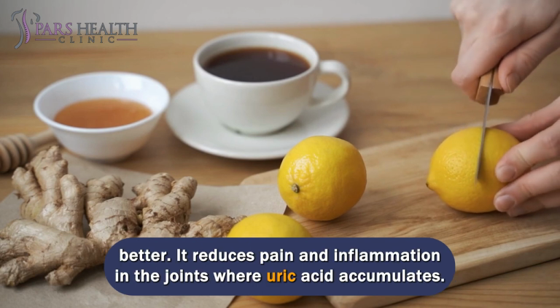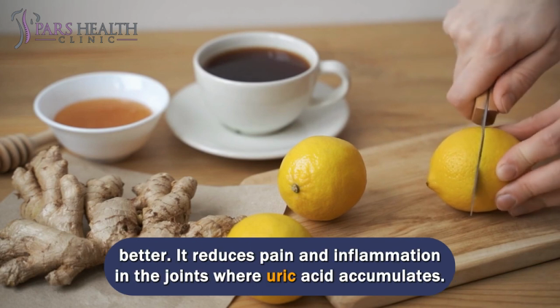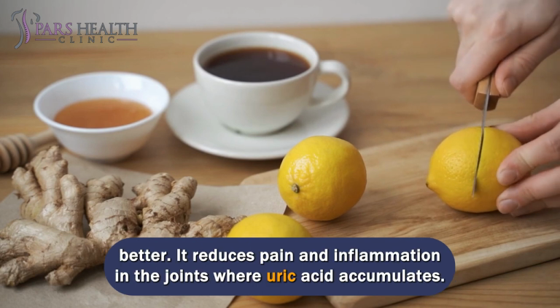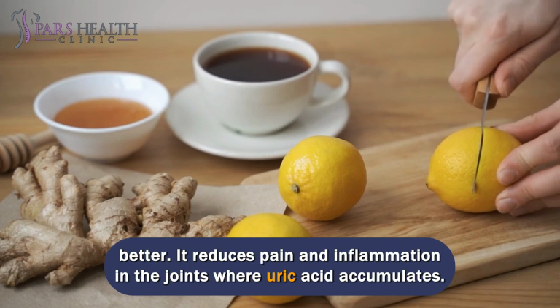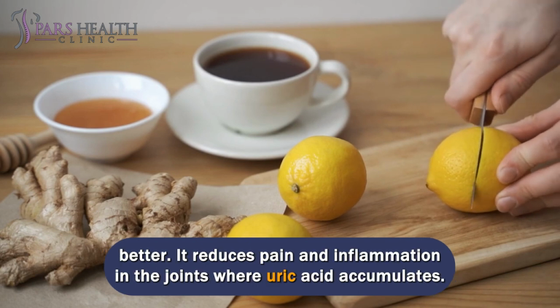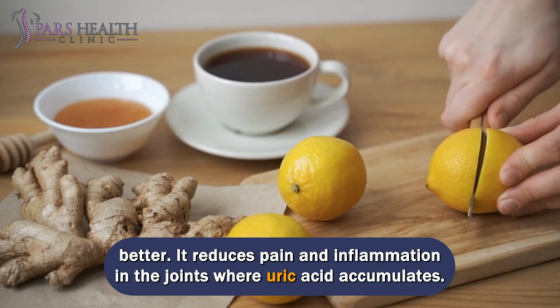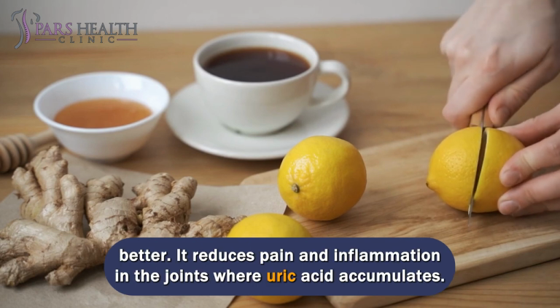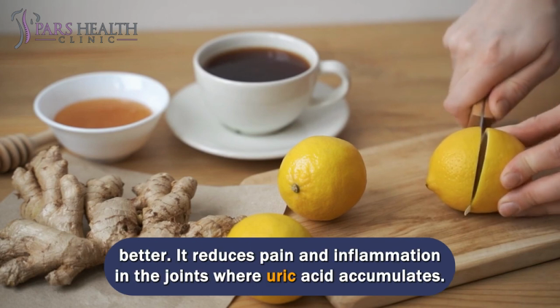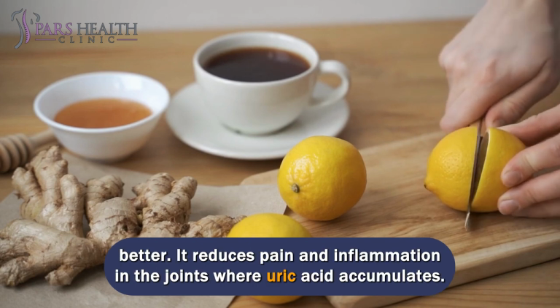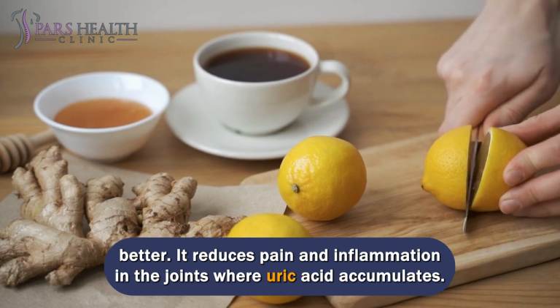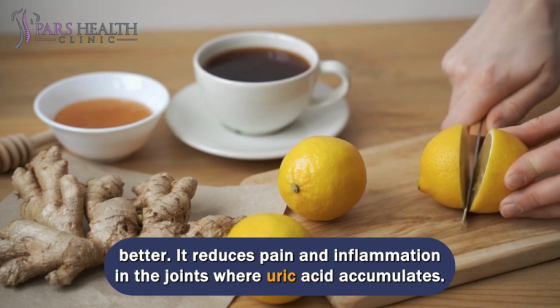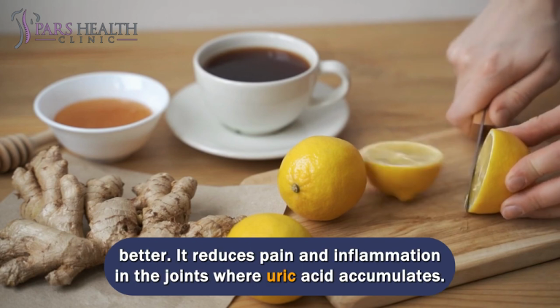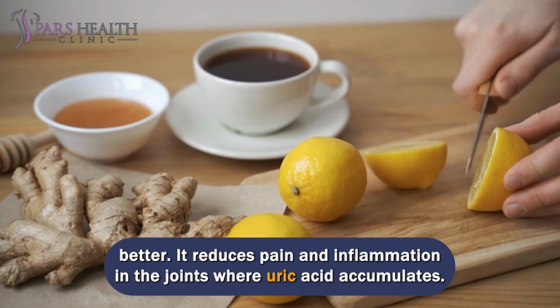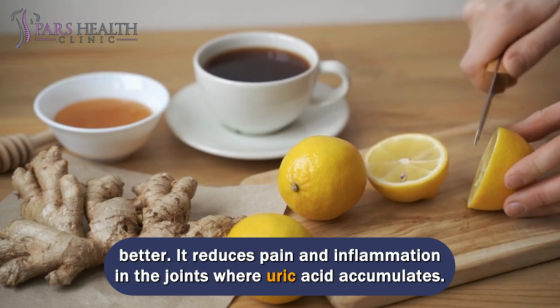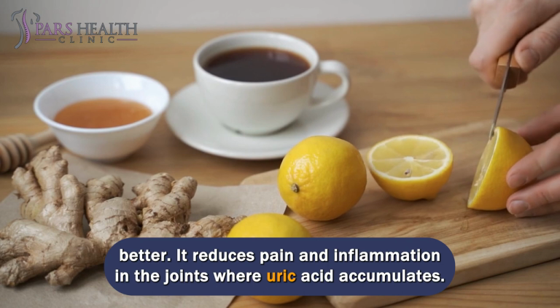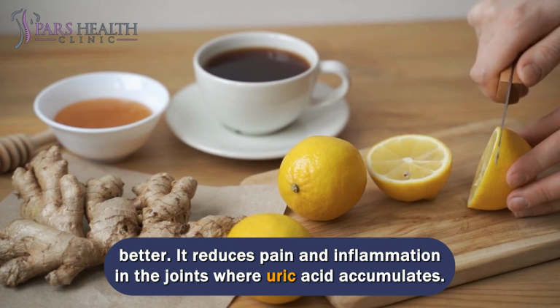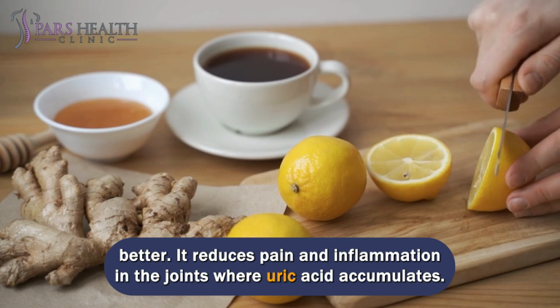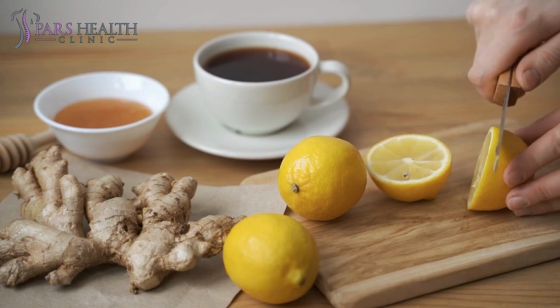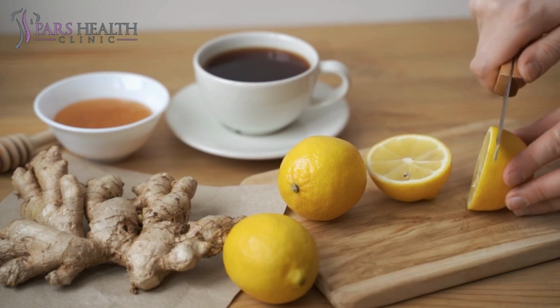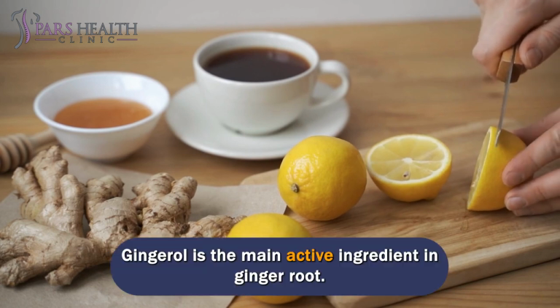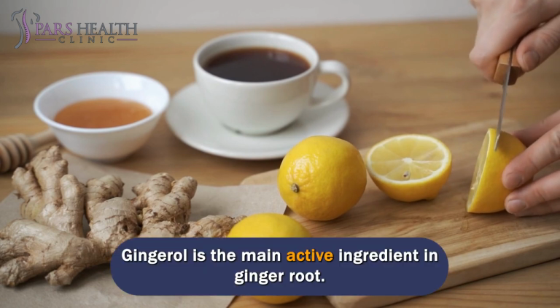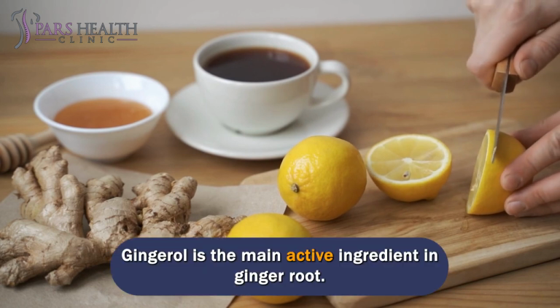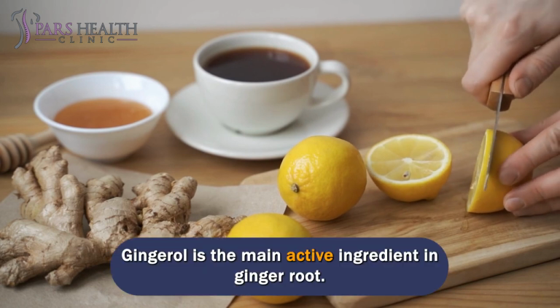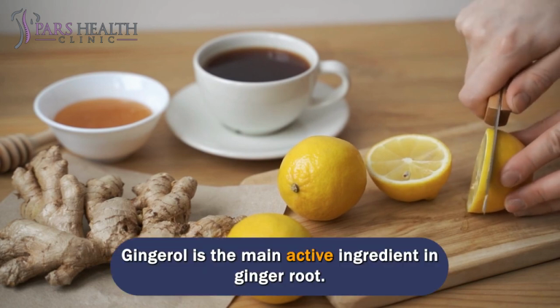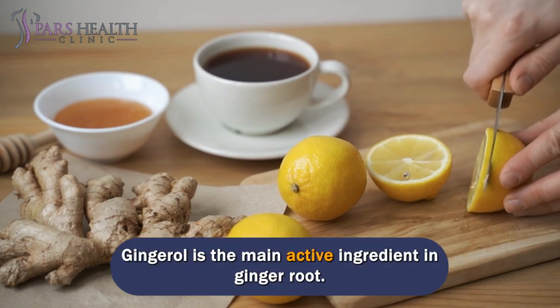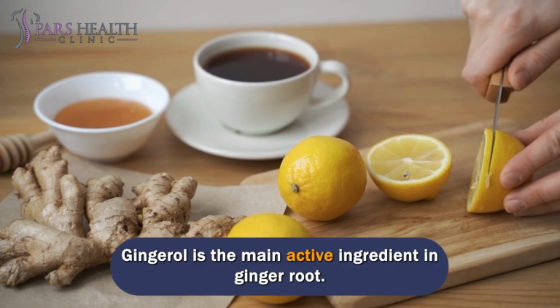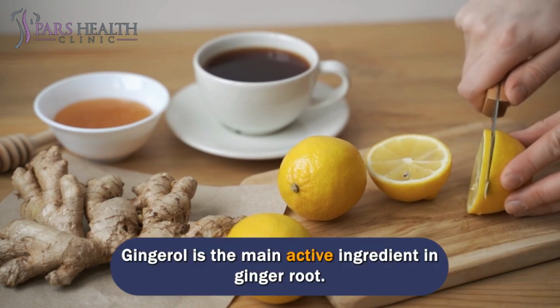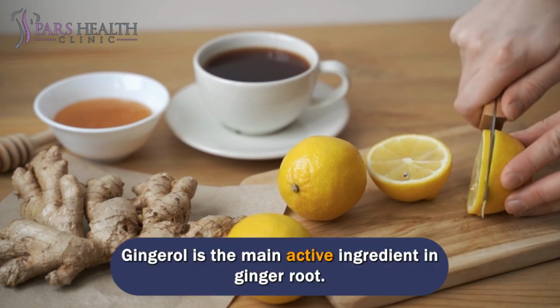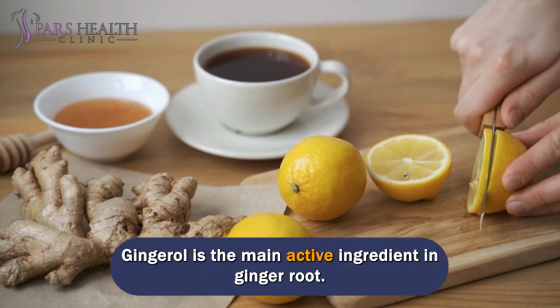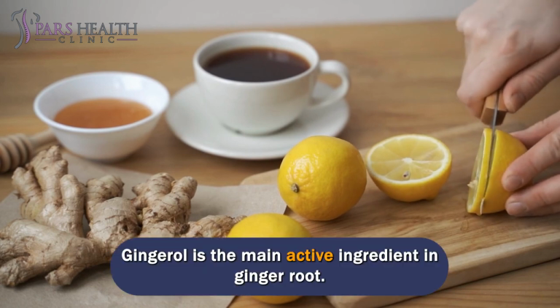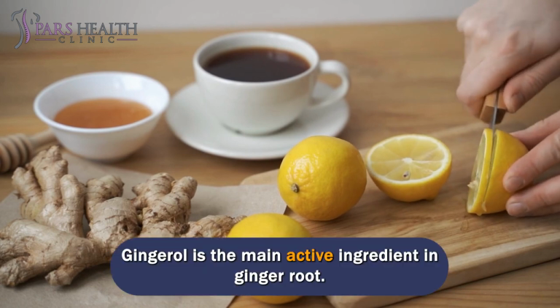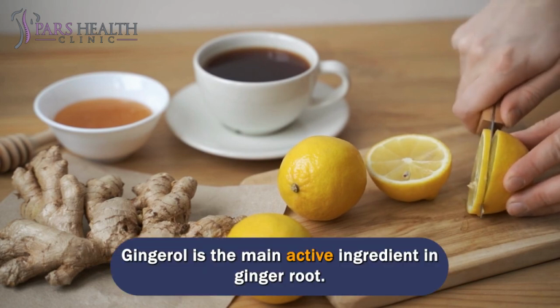Ginger reduces pain and inflammation in the joints where uric acid accumulates. Gingerol is the main active ingredient in ginger root.